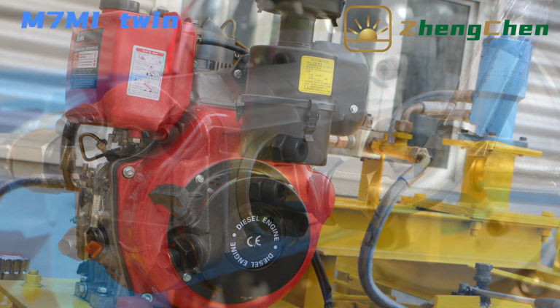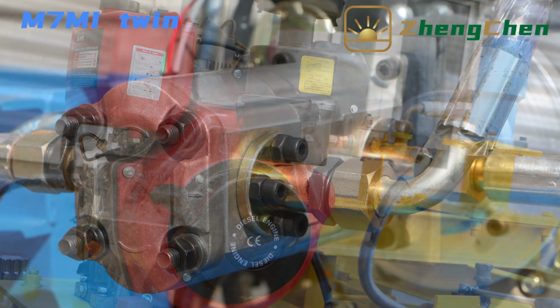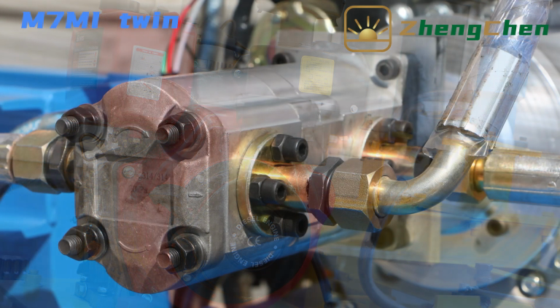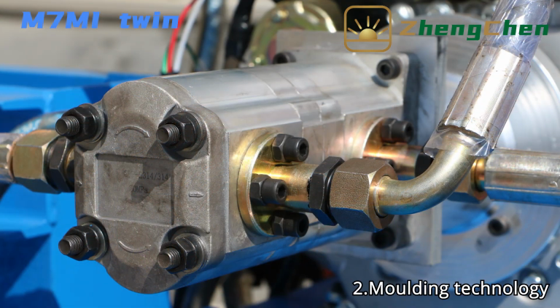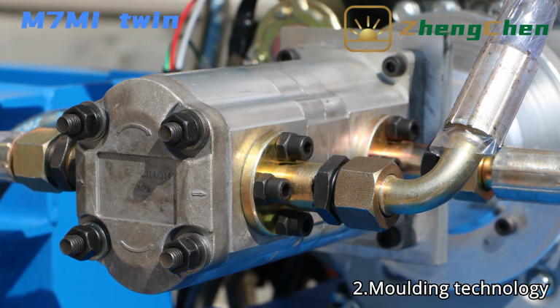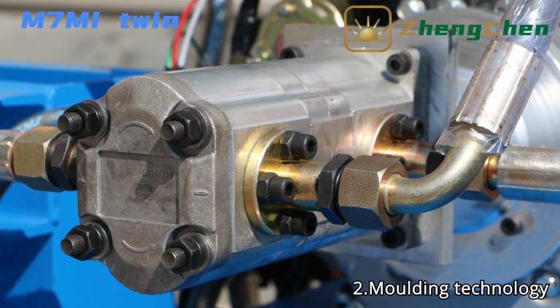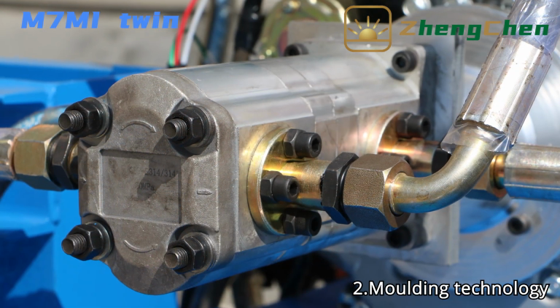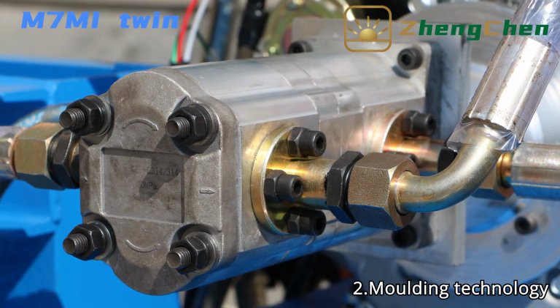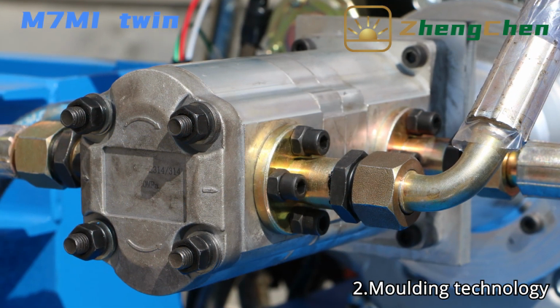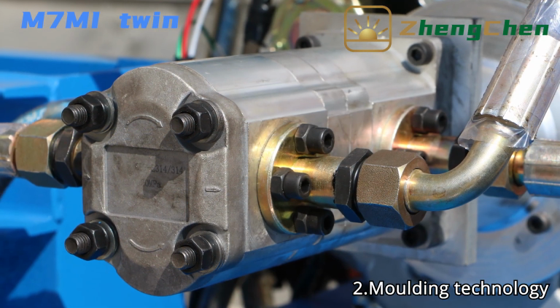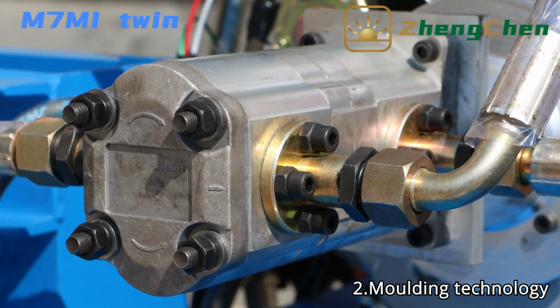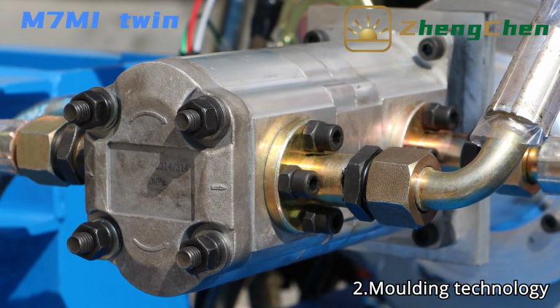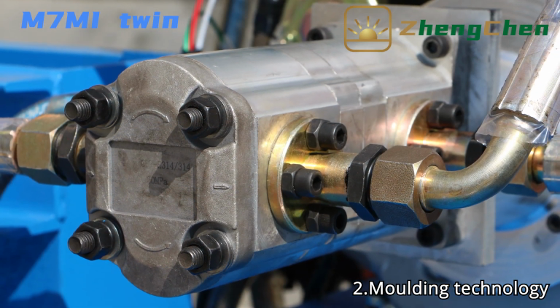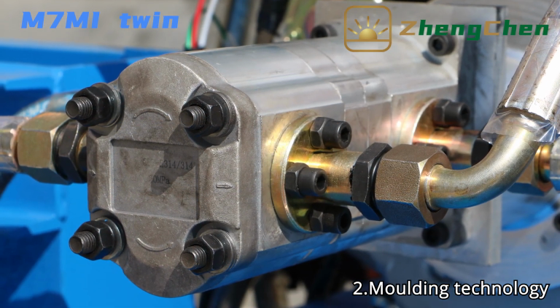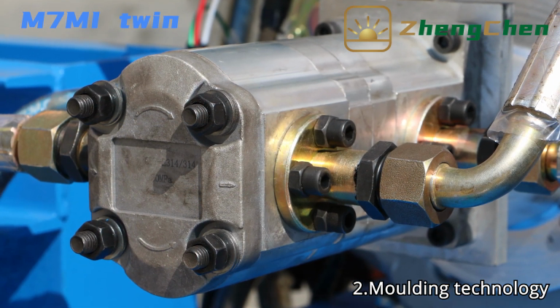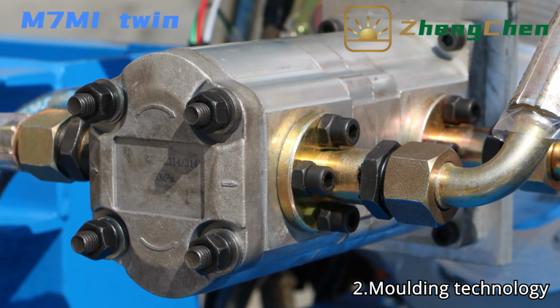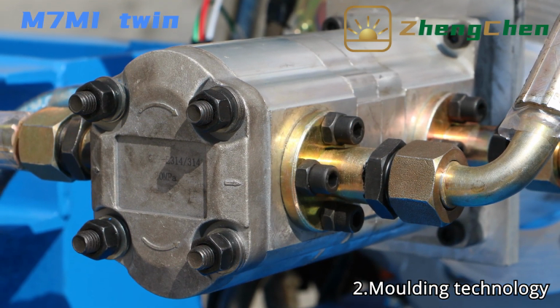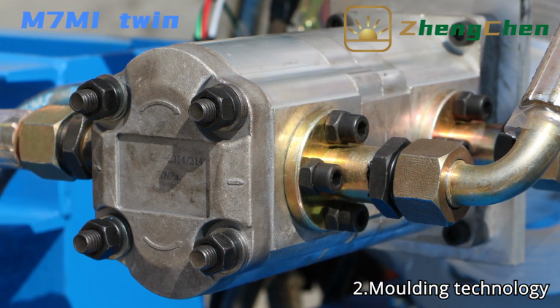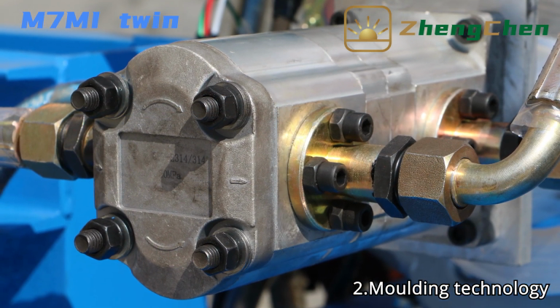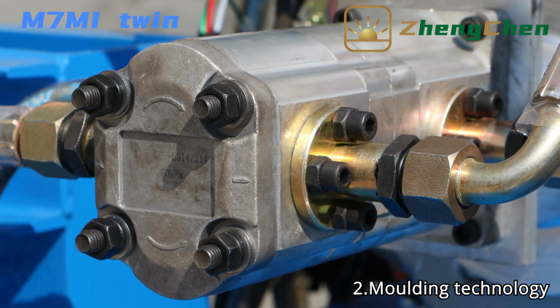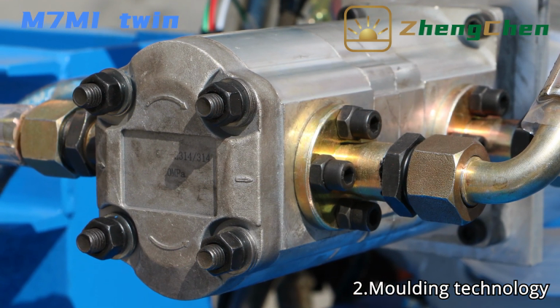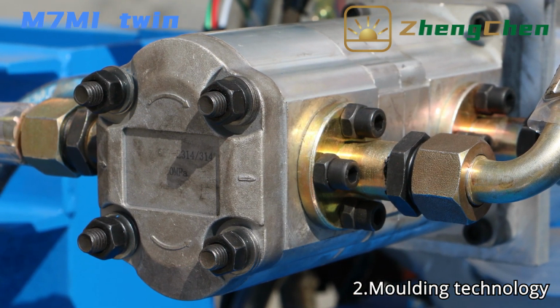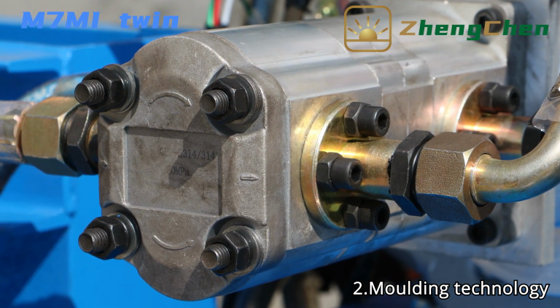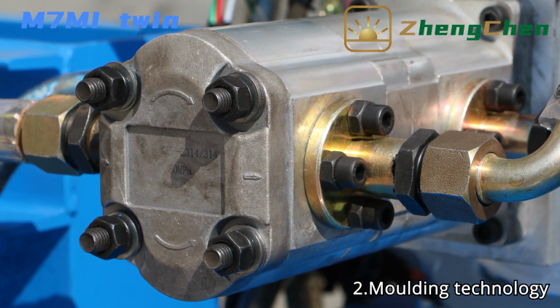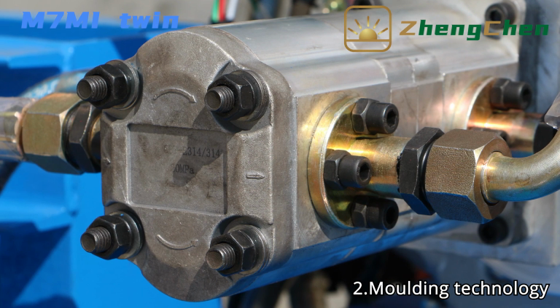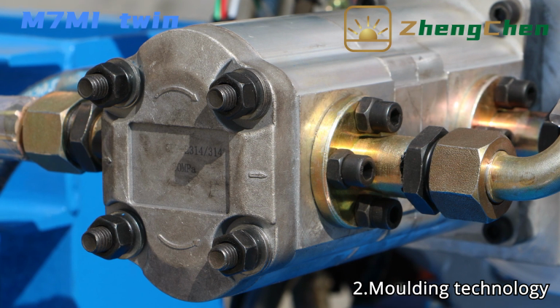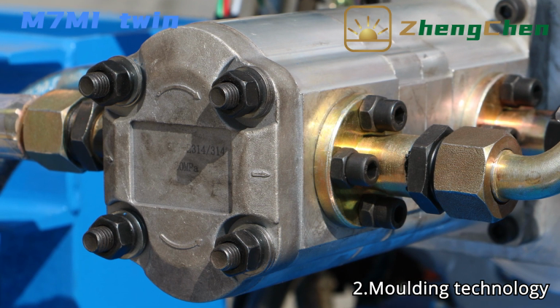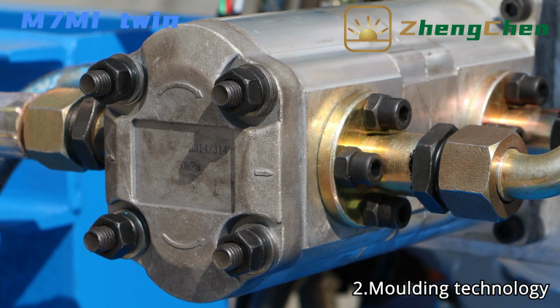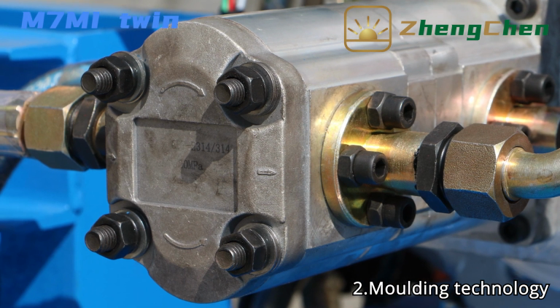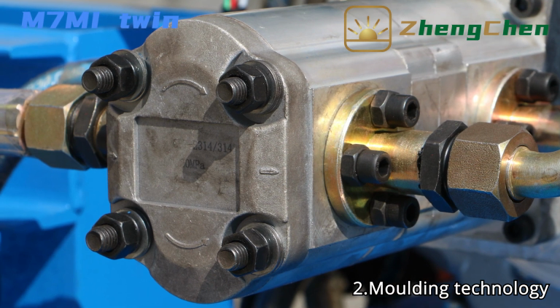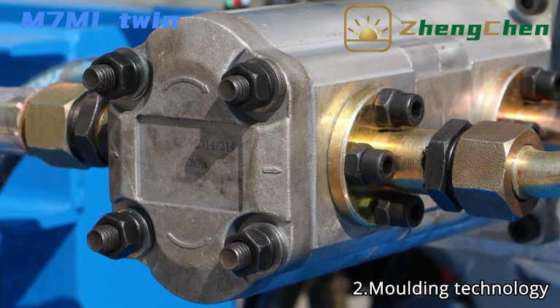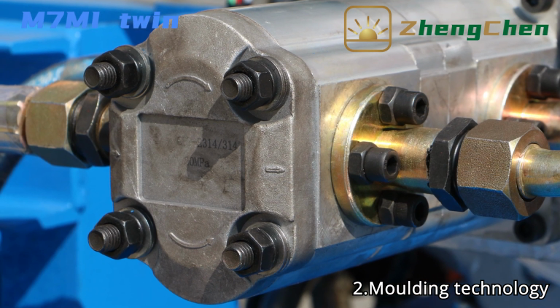It adopts hydraulic molding technology that can guarantee the machine has a stable and reliable working status.